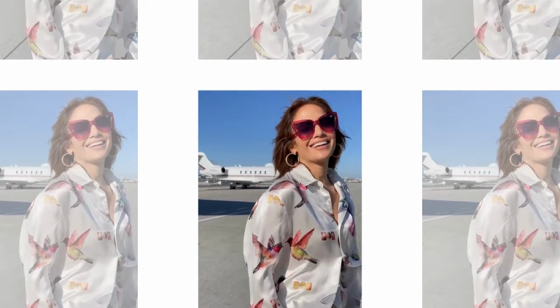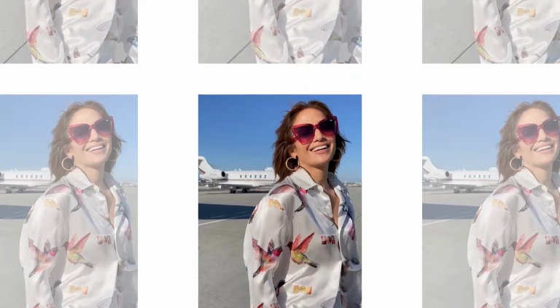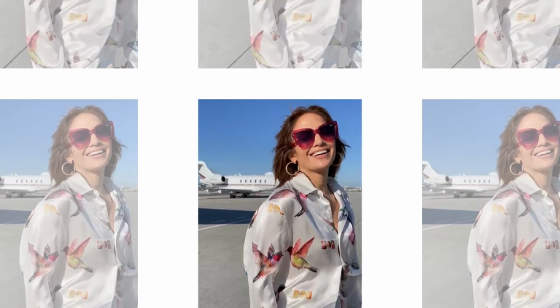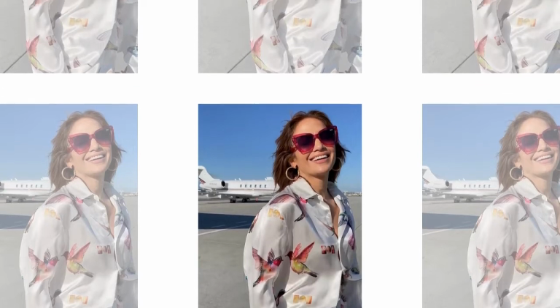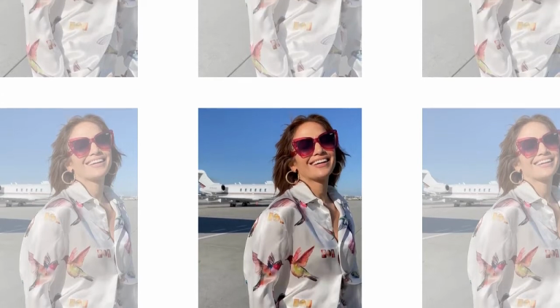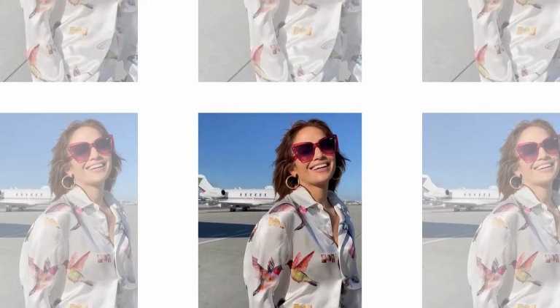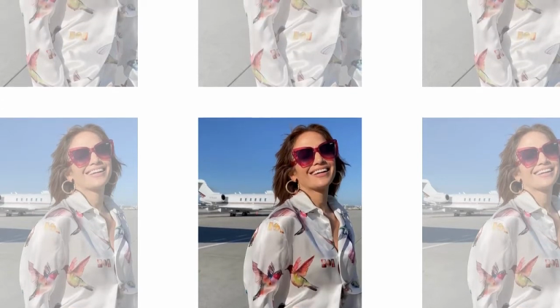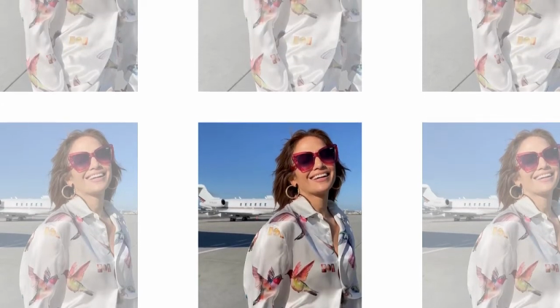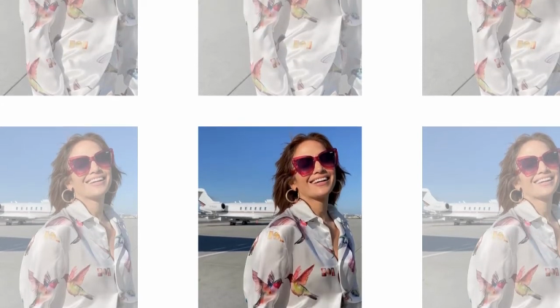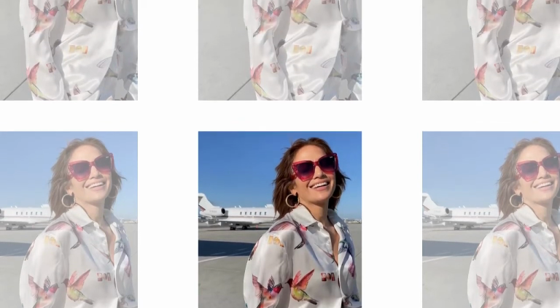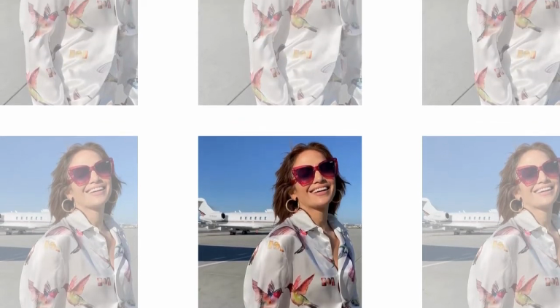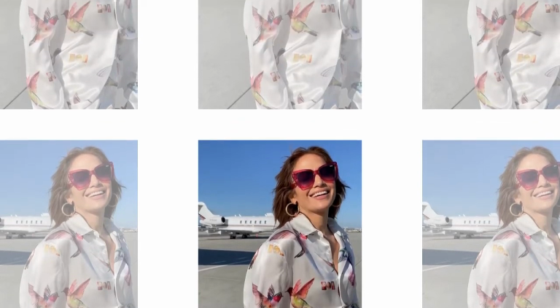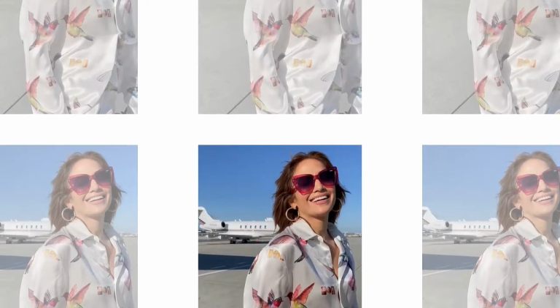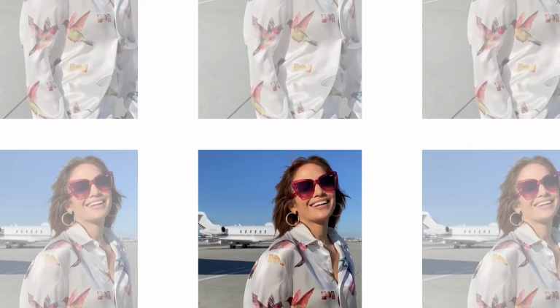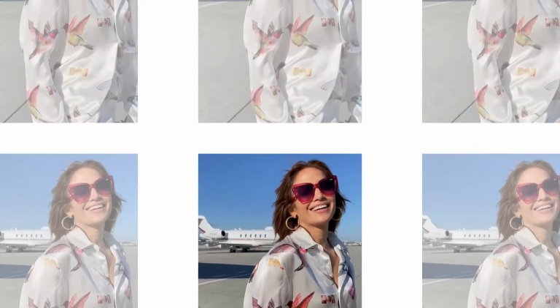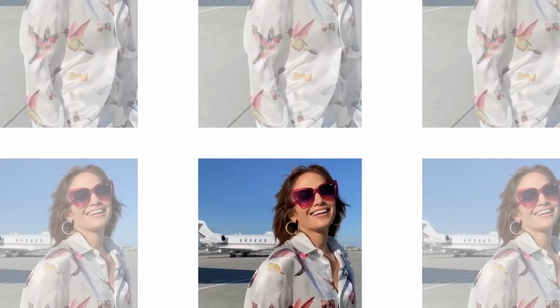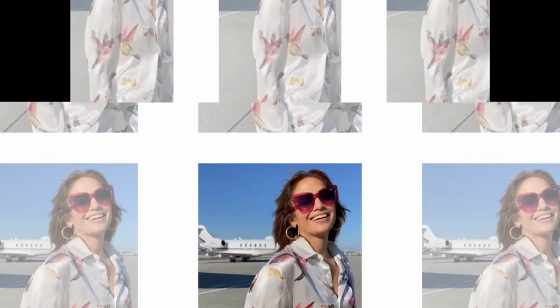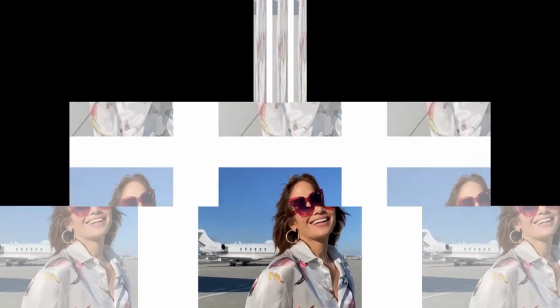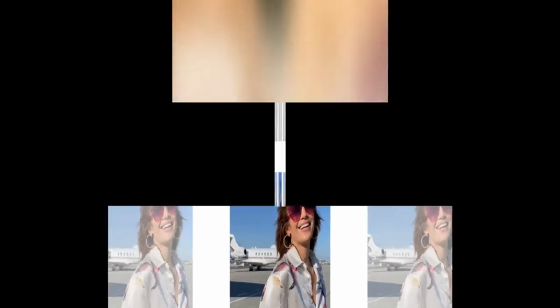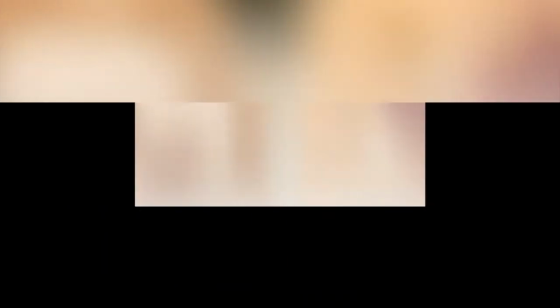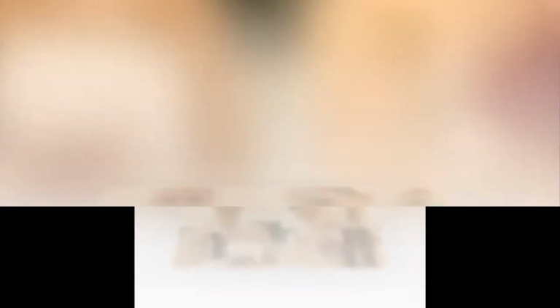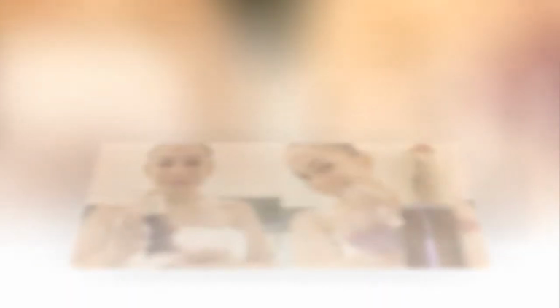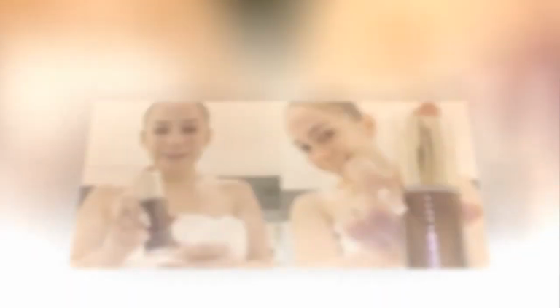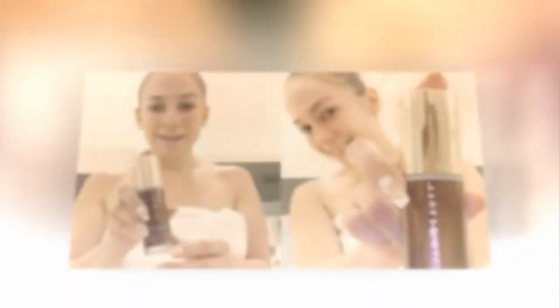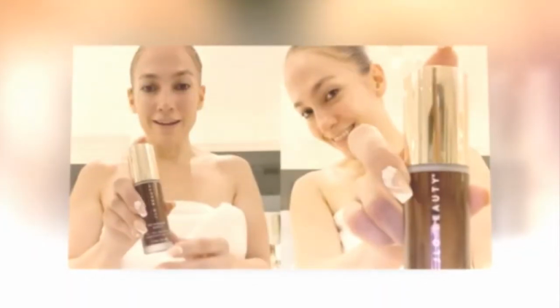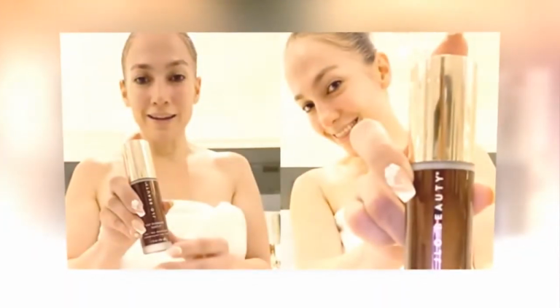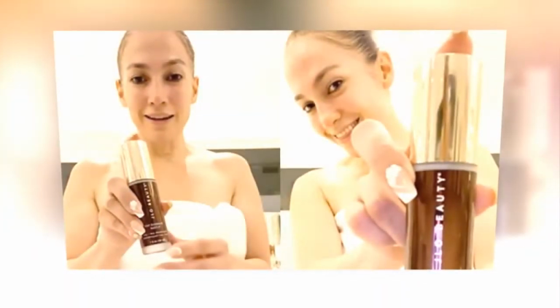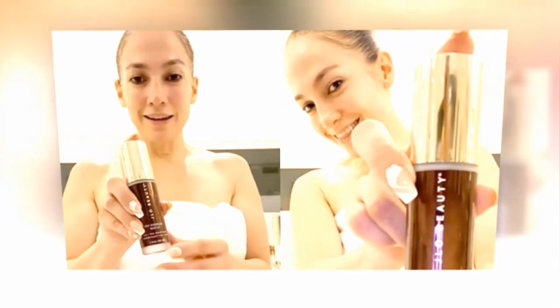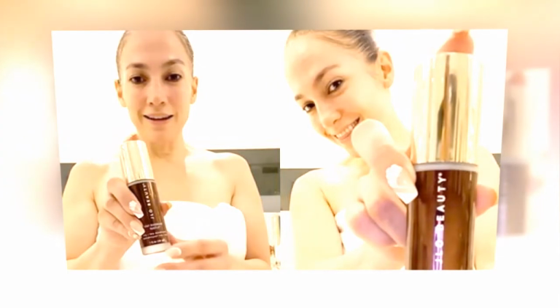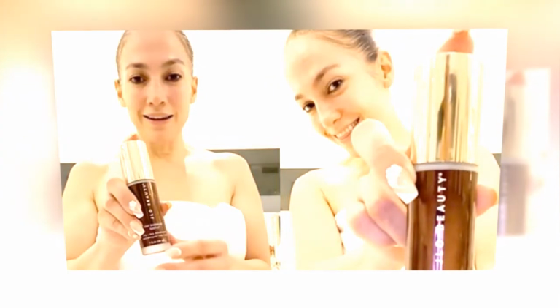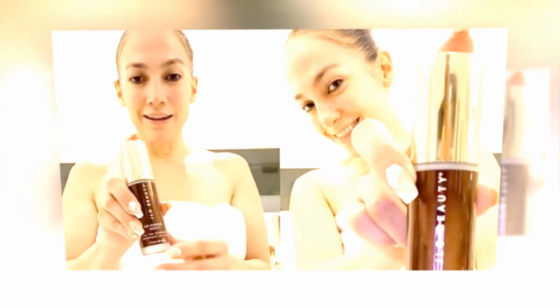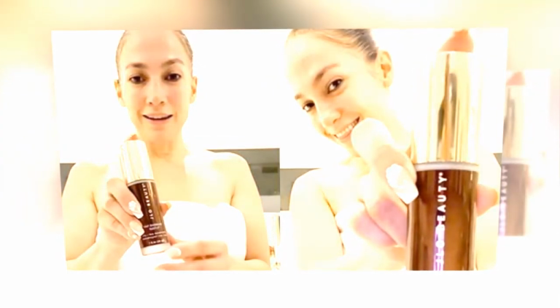Hair stylist Chris Appleton and makeup artist Mary Phillips gave Jennifer an exquisite look for her photo session.